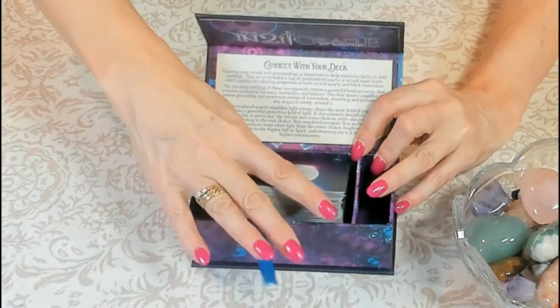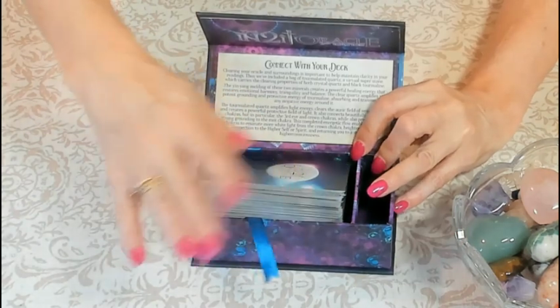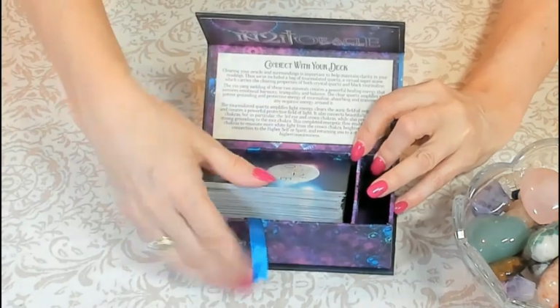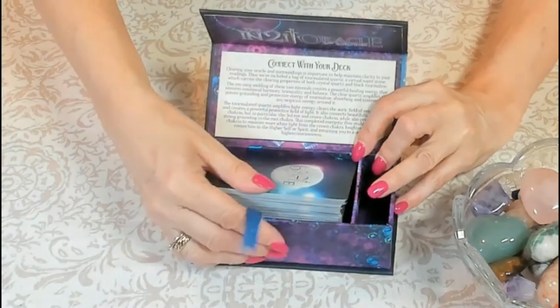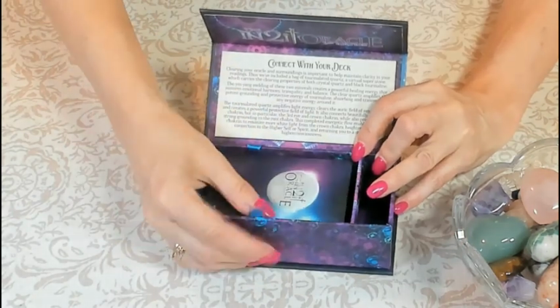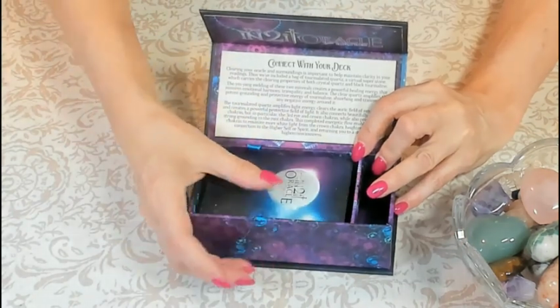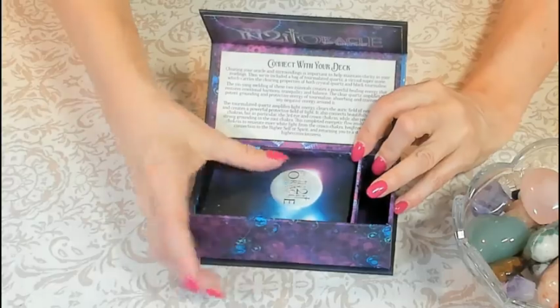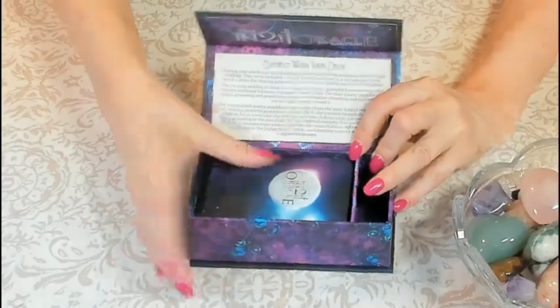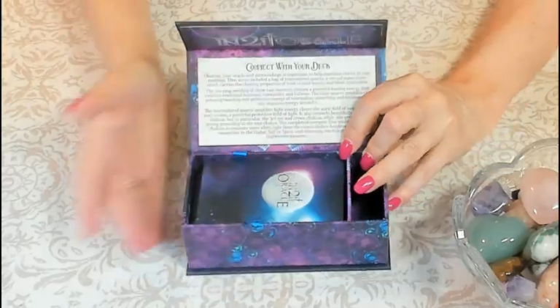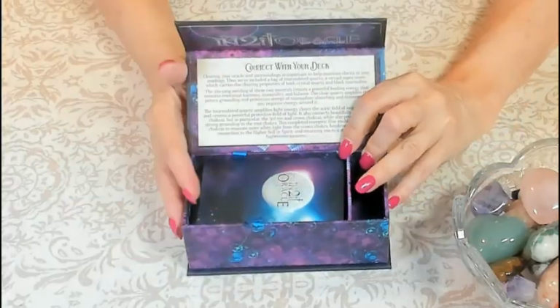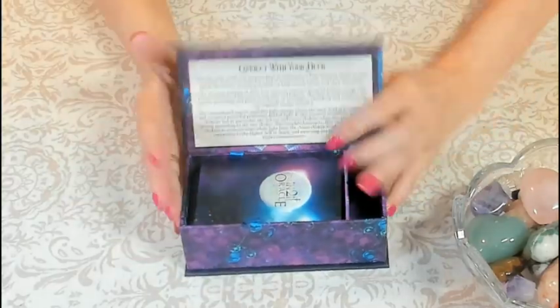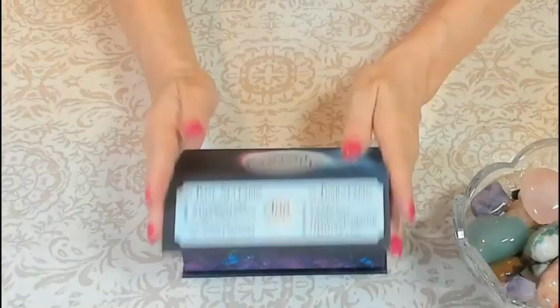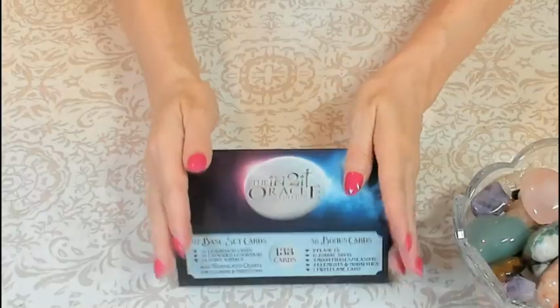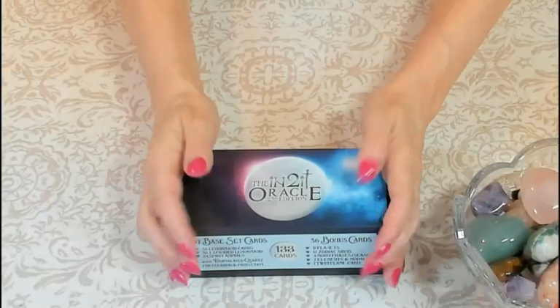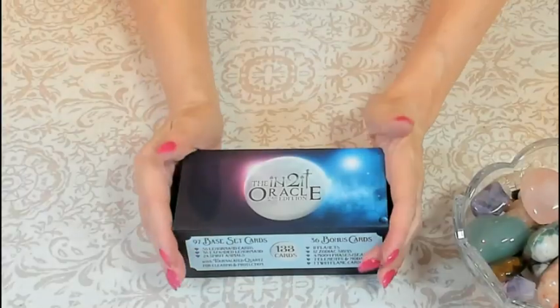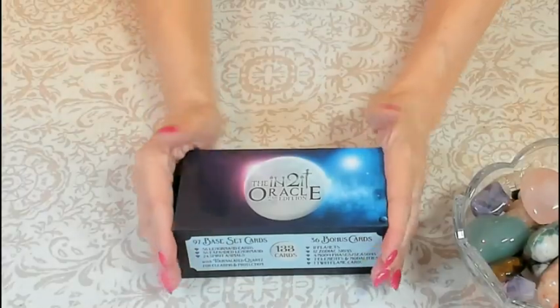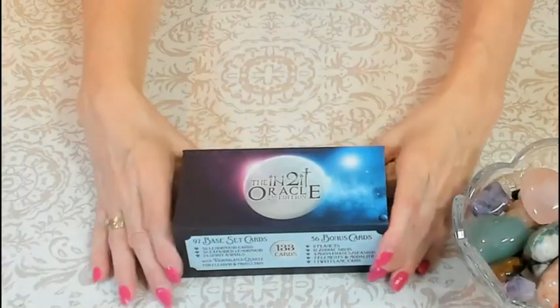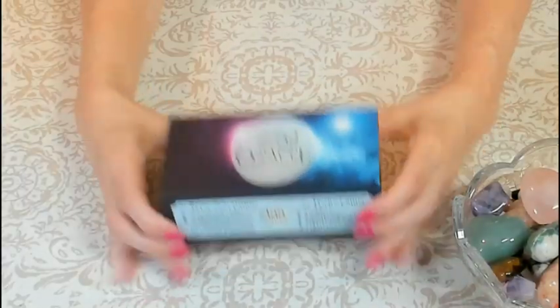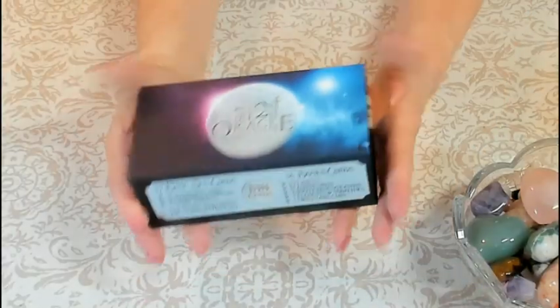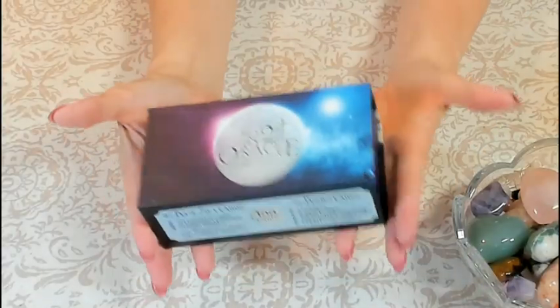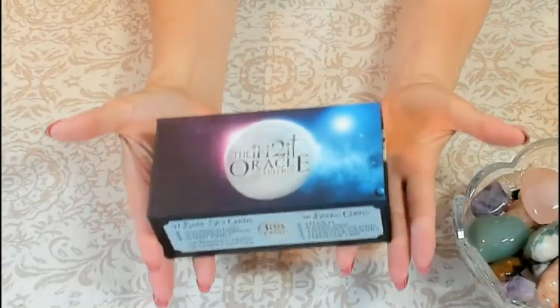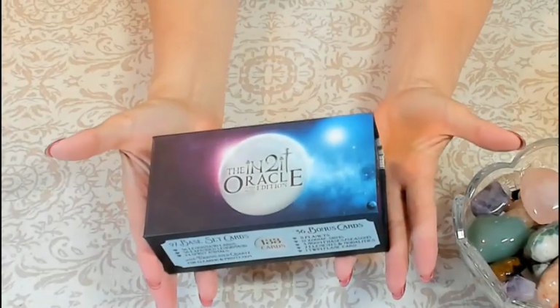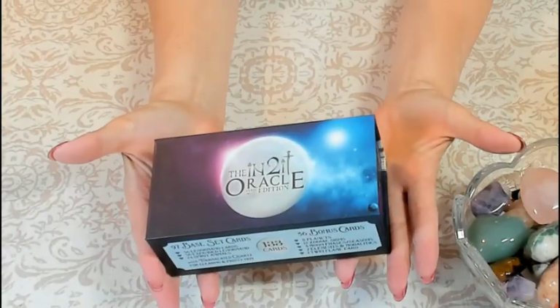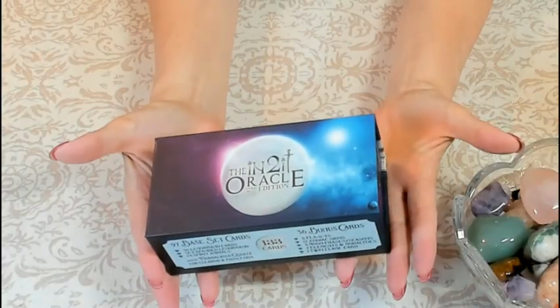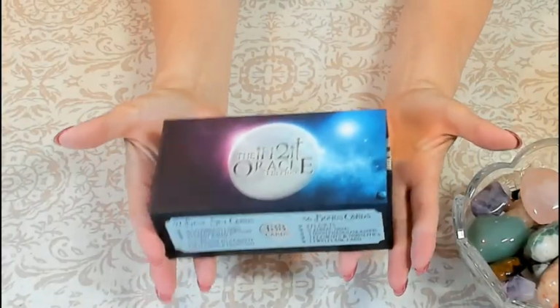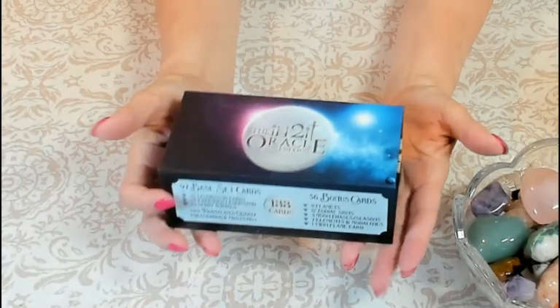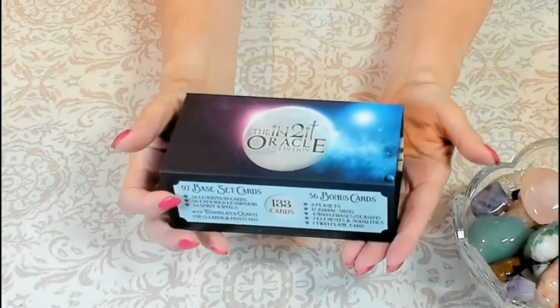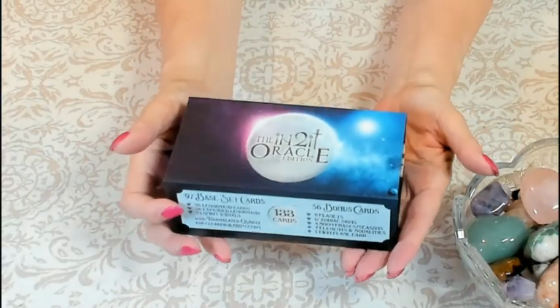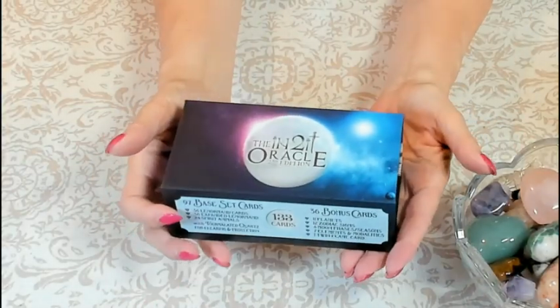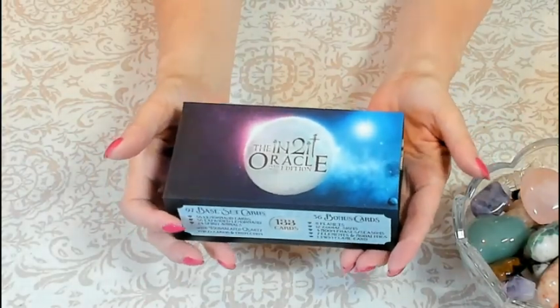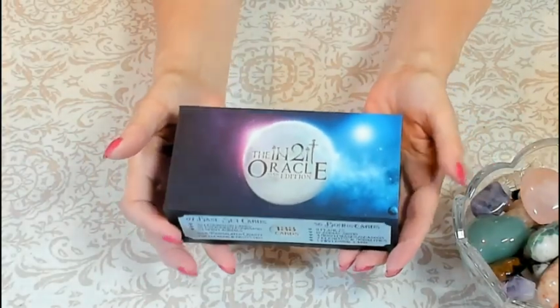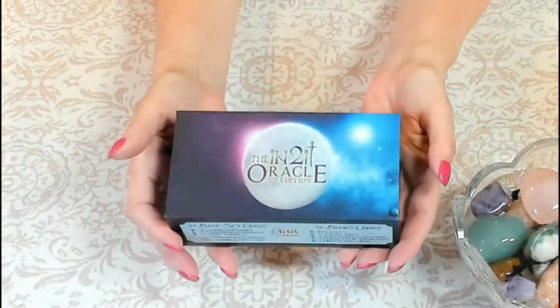I cannot wait to get this deck into your hands, and I'm confident you'll love it every bit as much as we do.